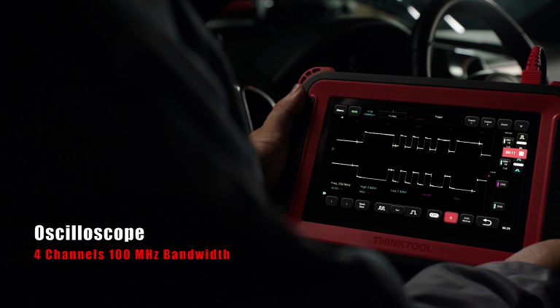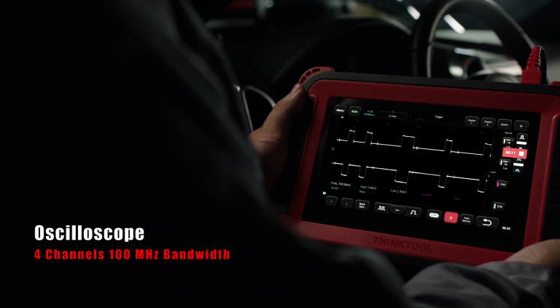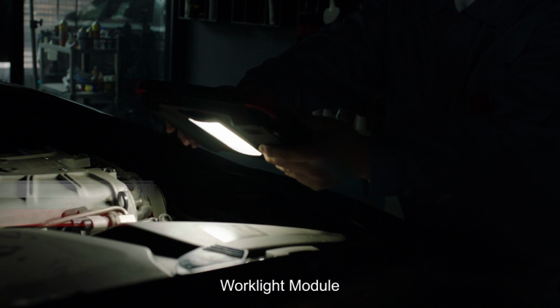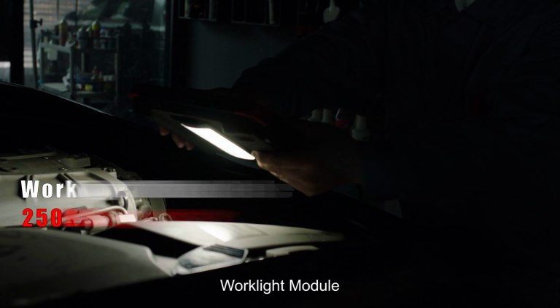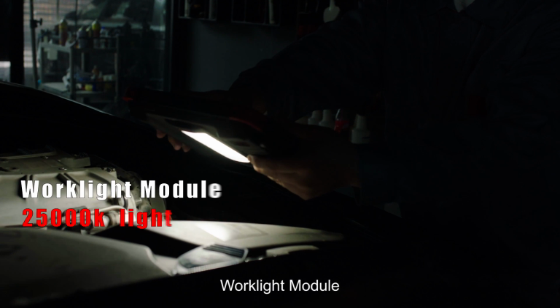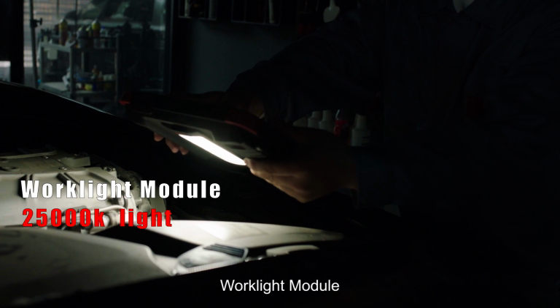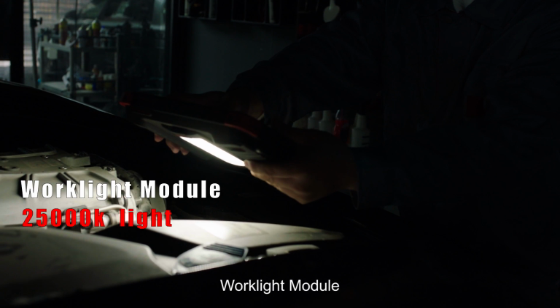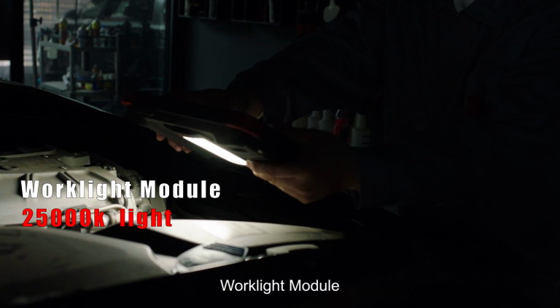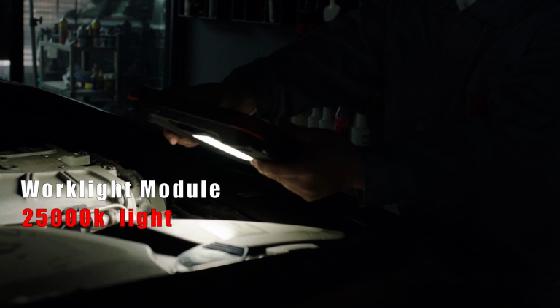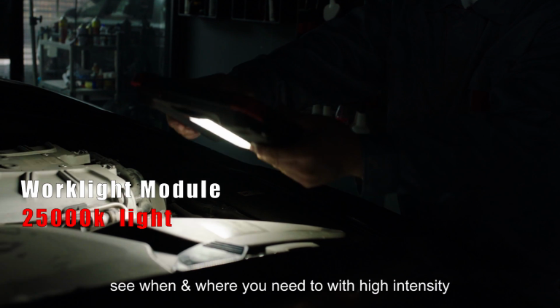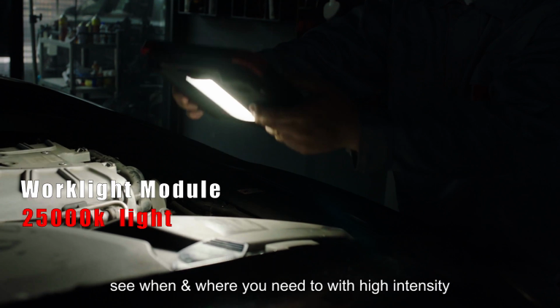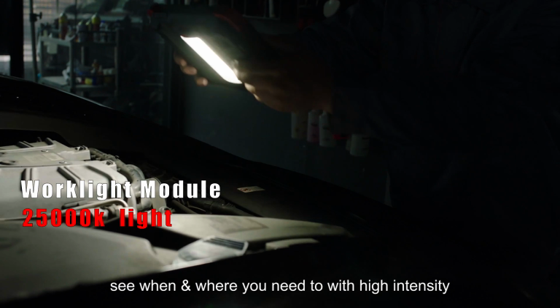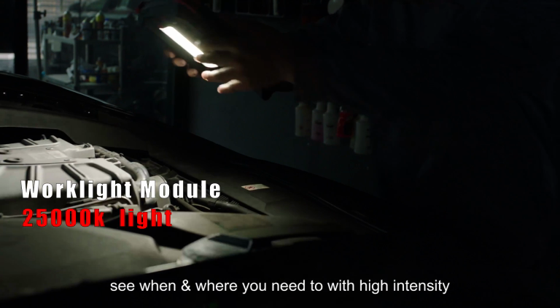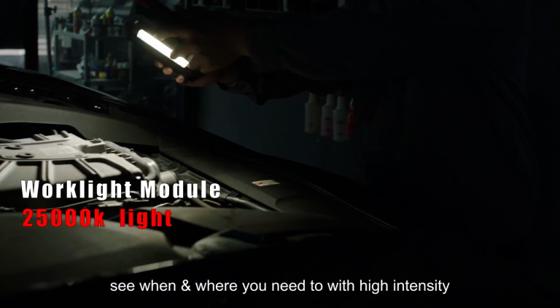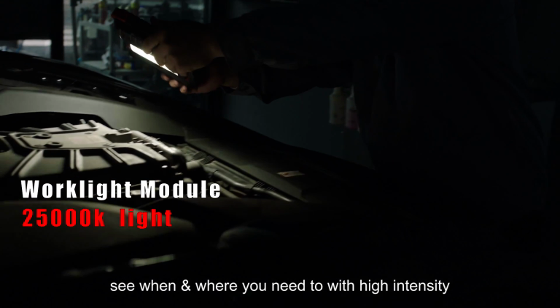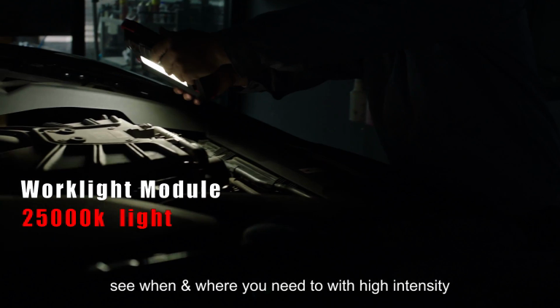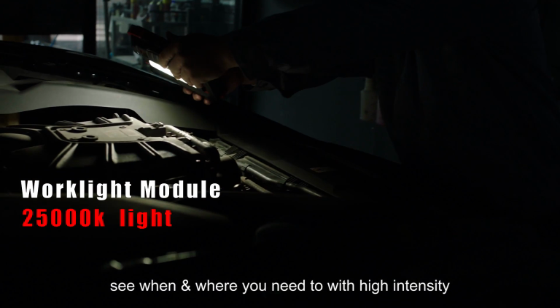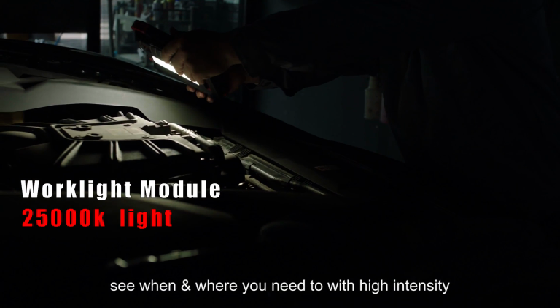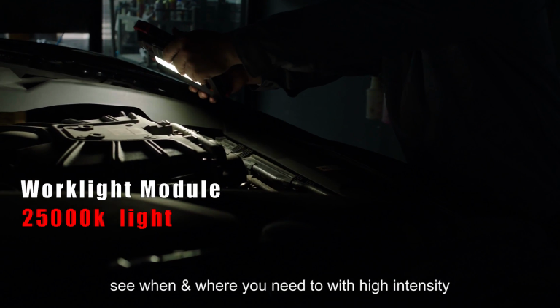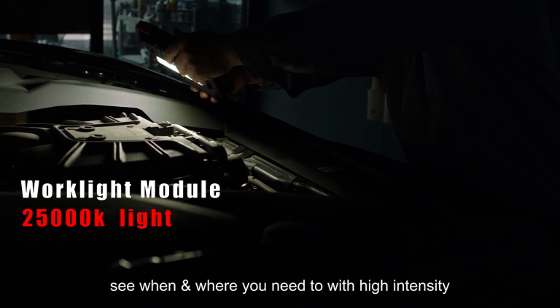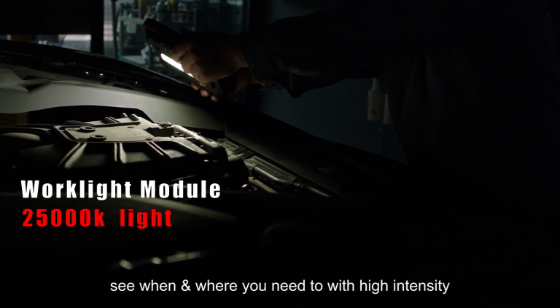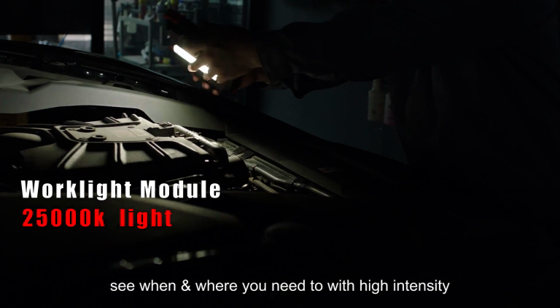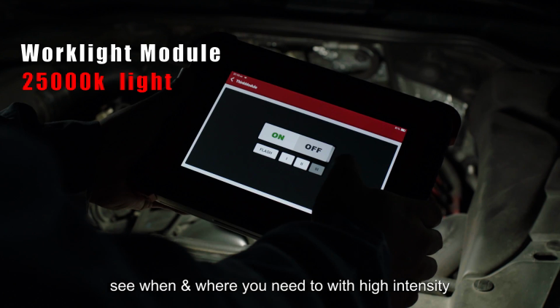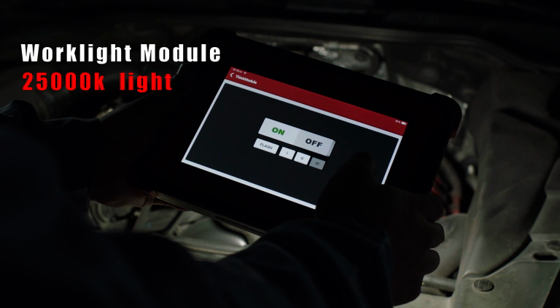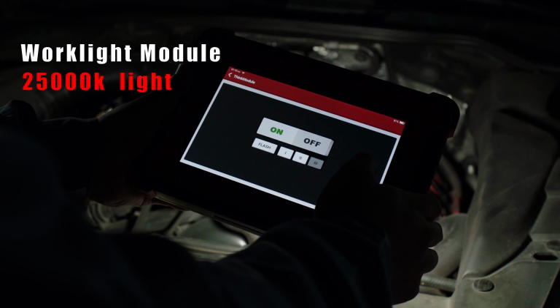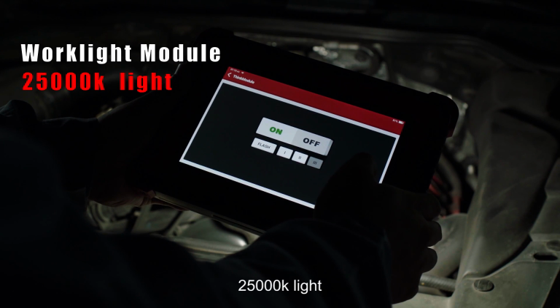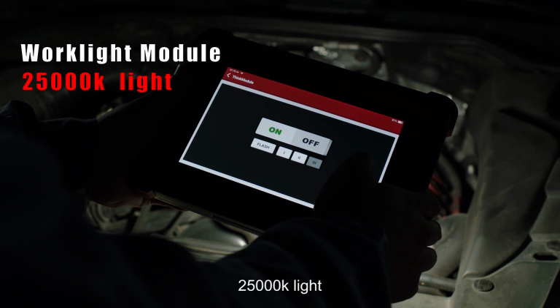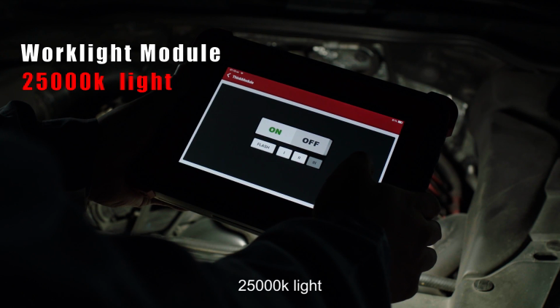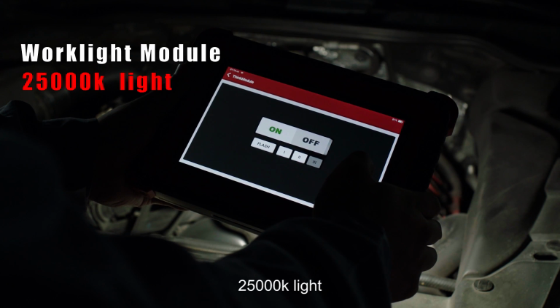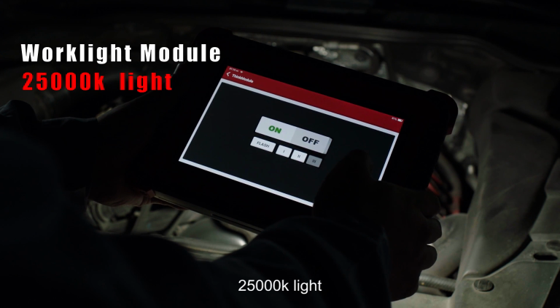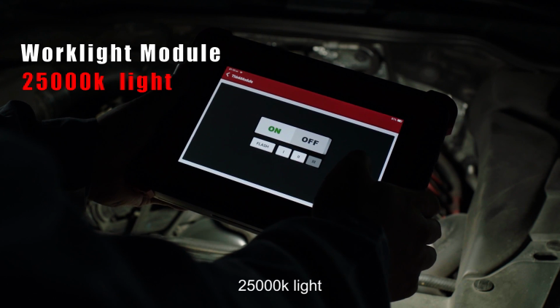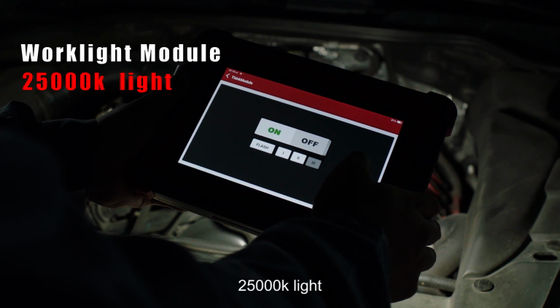The work light module lets you see when and where you need to with high-intensity 25,000K light.